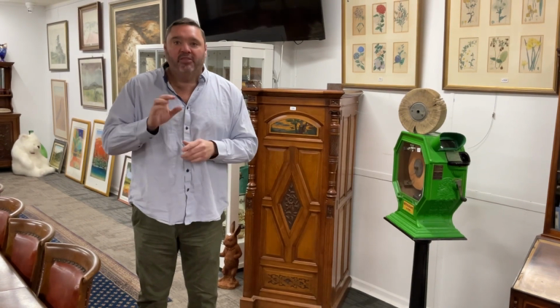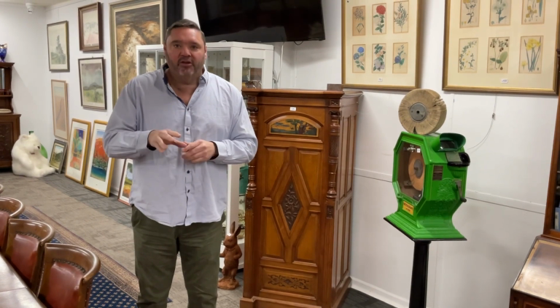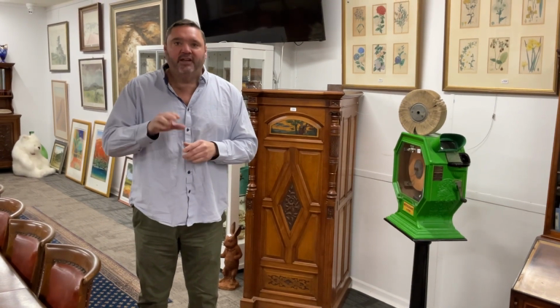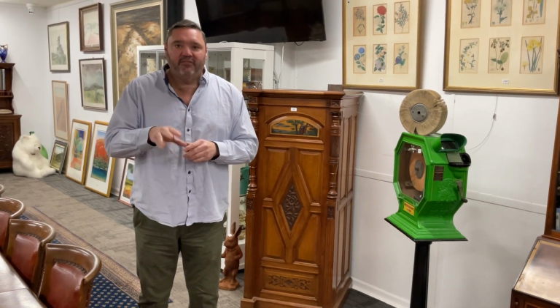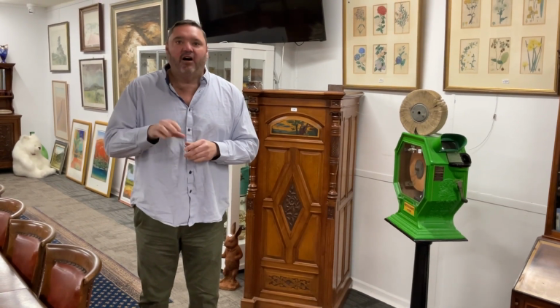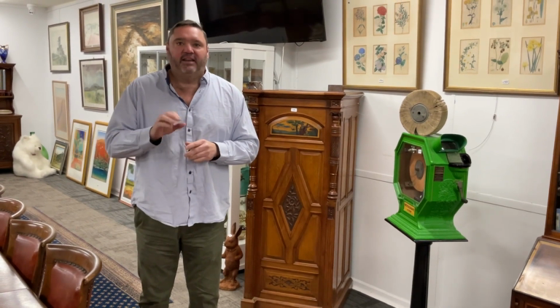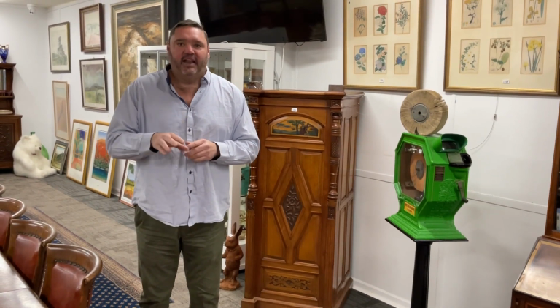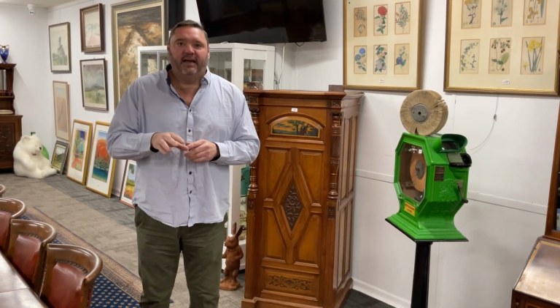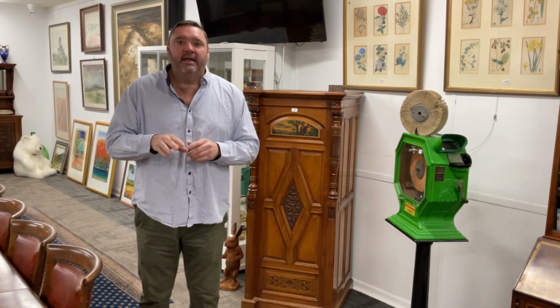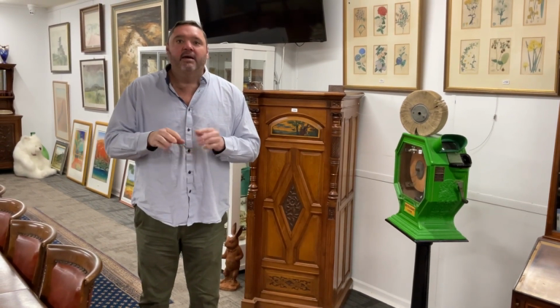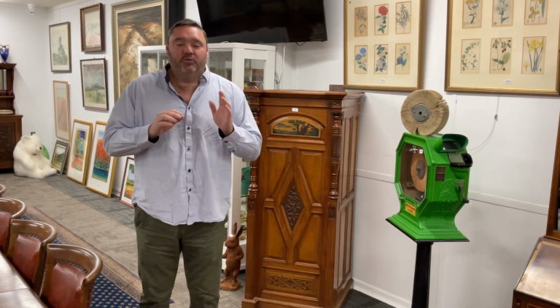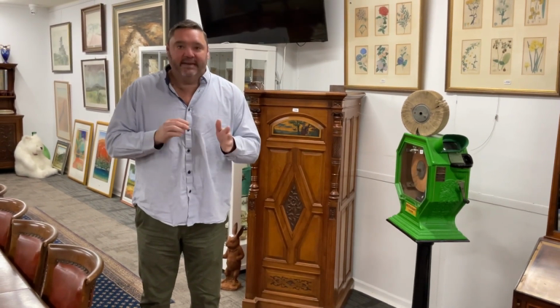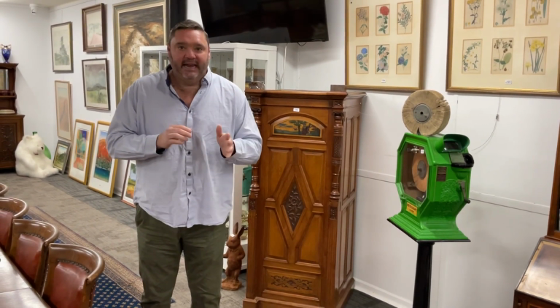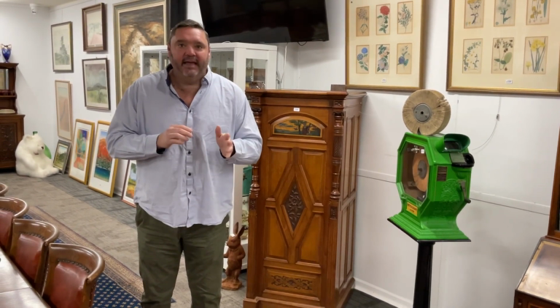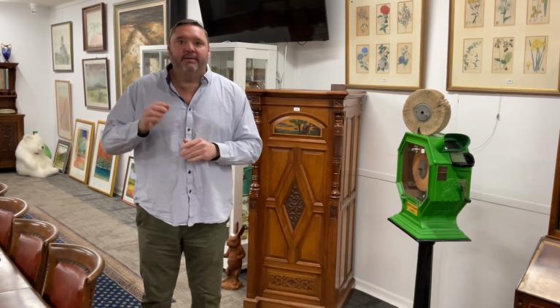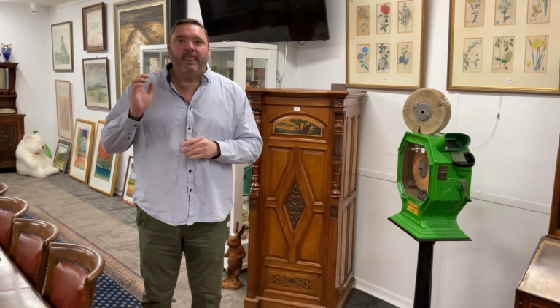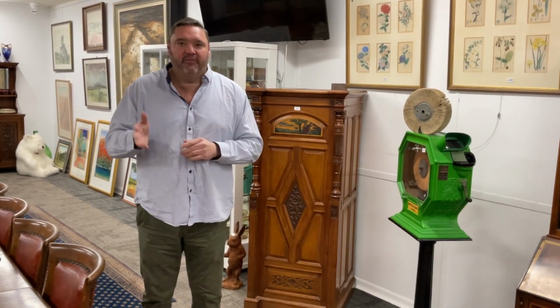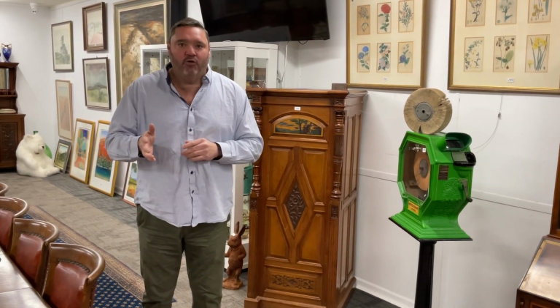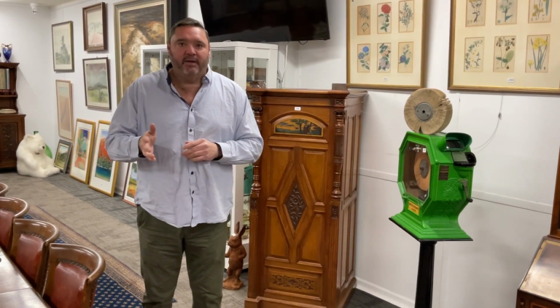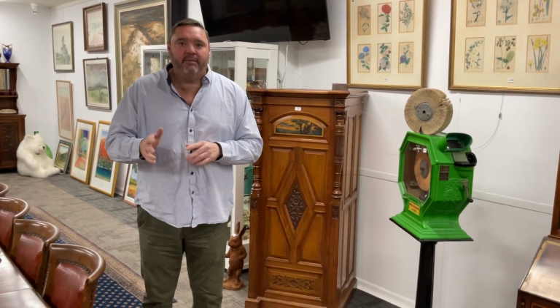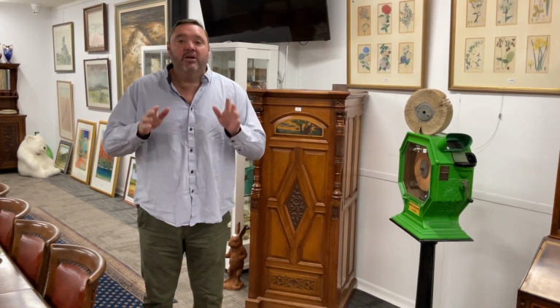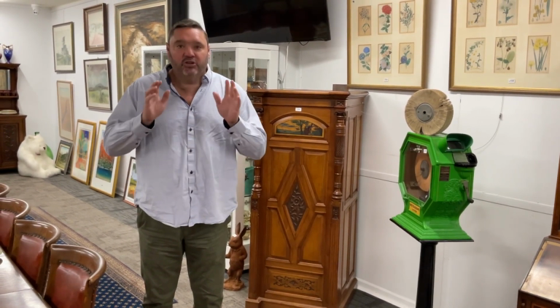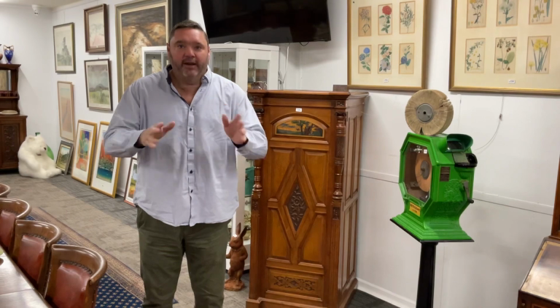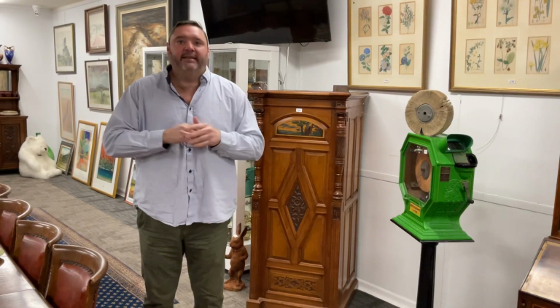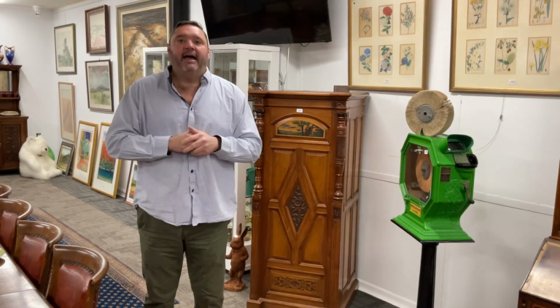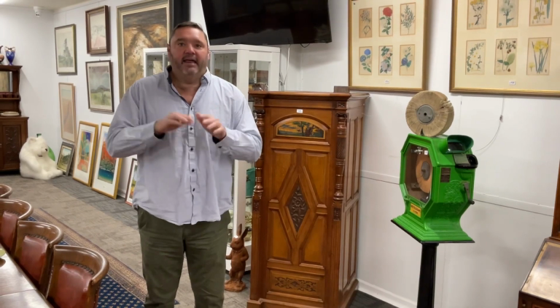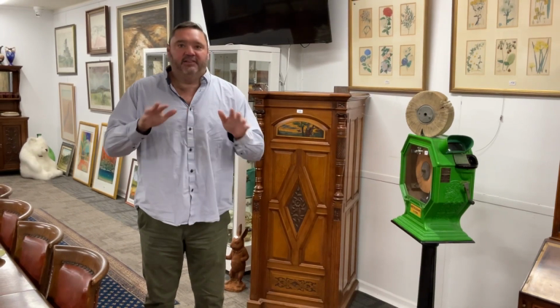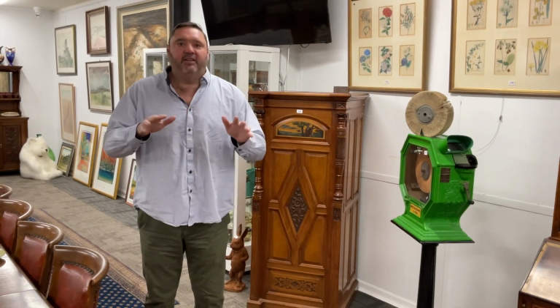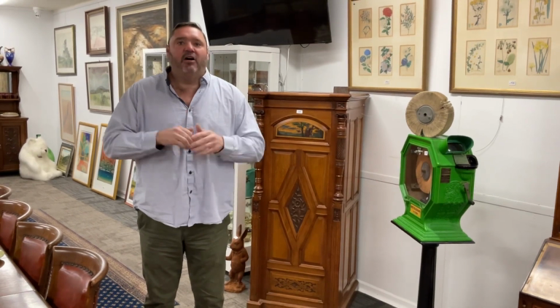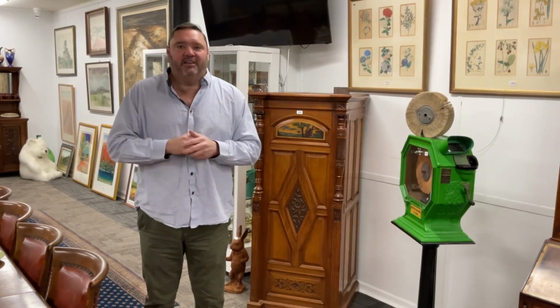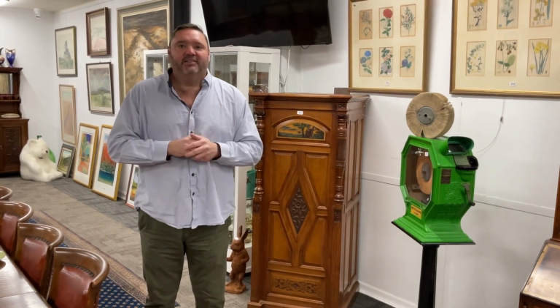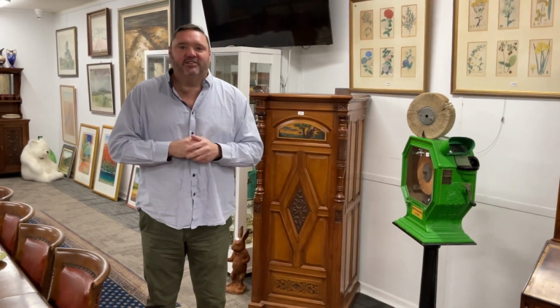Thursday, Friday, Saturday between 10 a.m. and 4 p.m. Got to get down and see the items in situ.